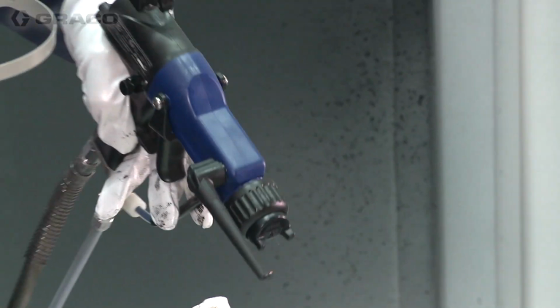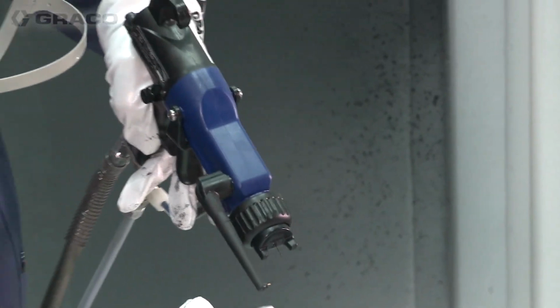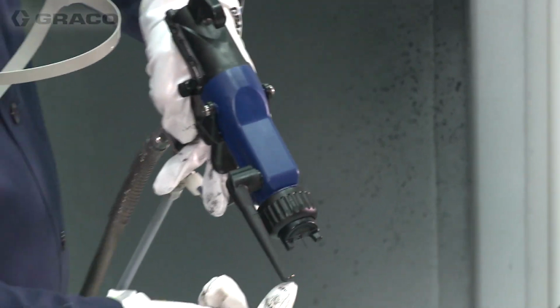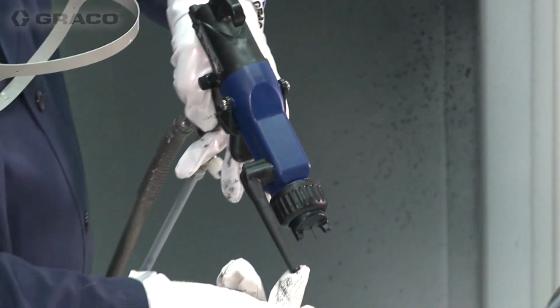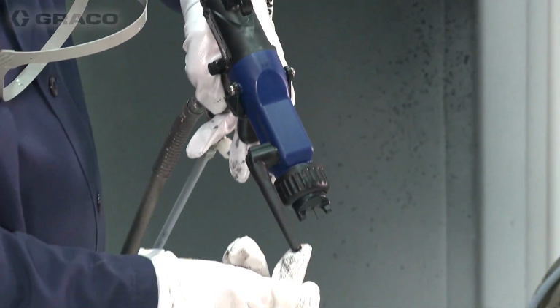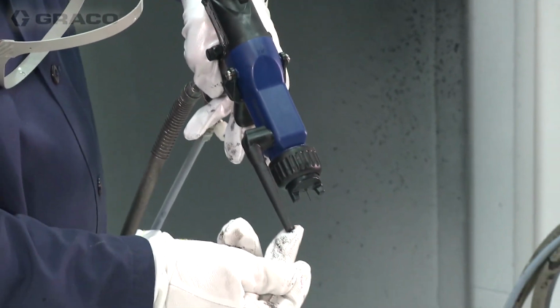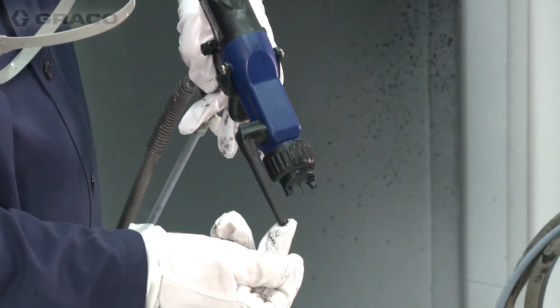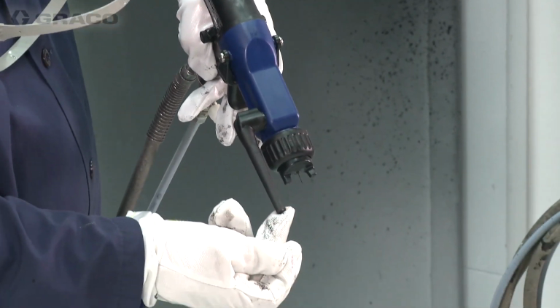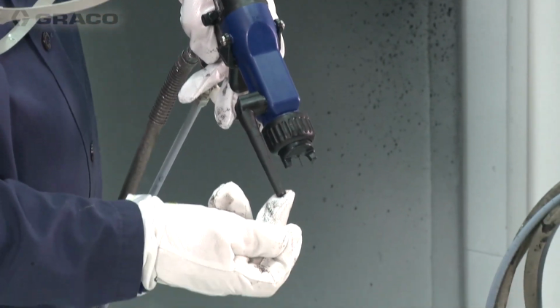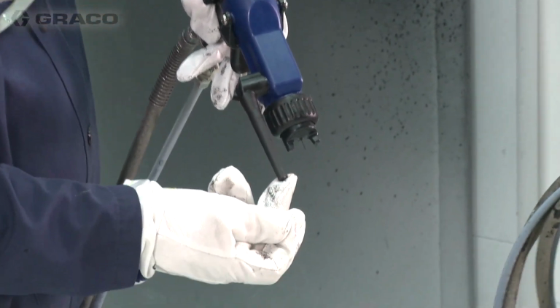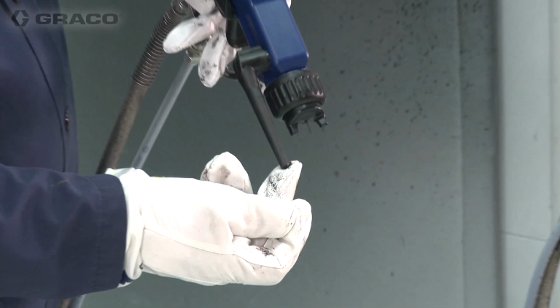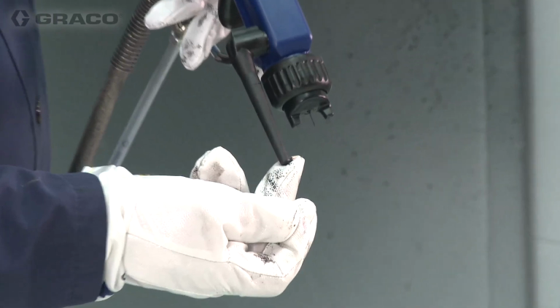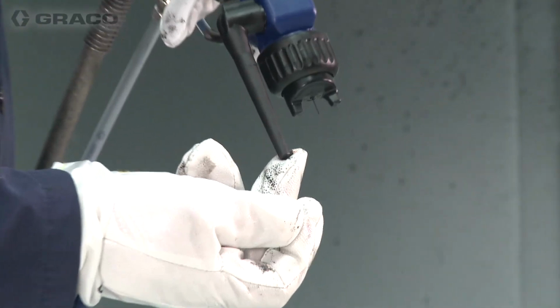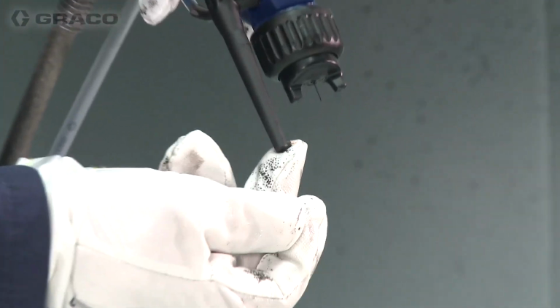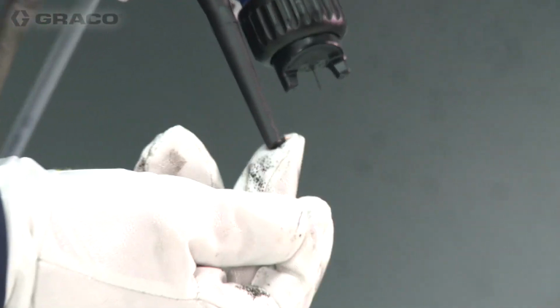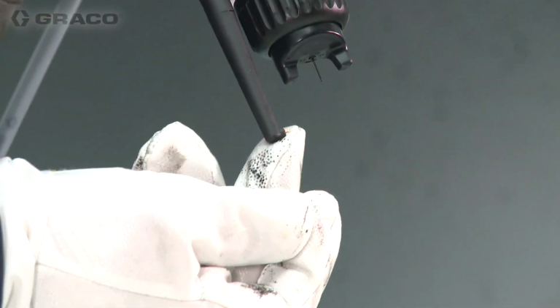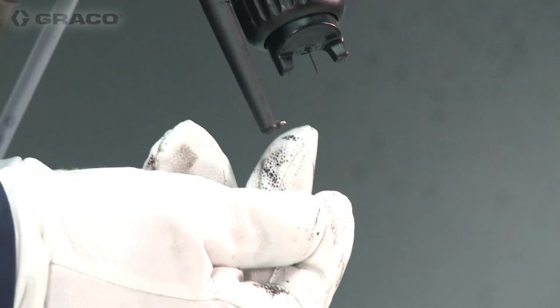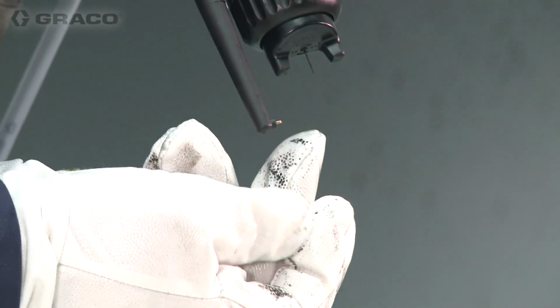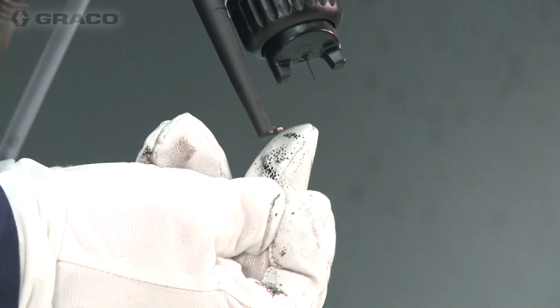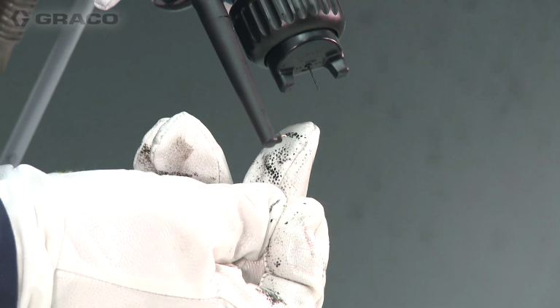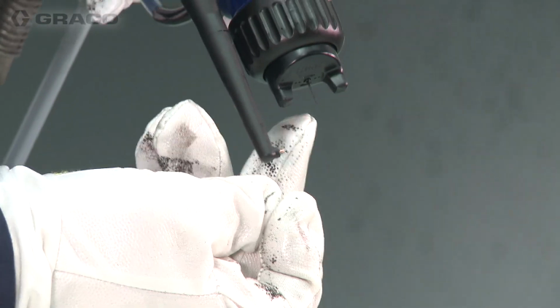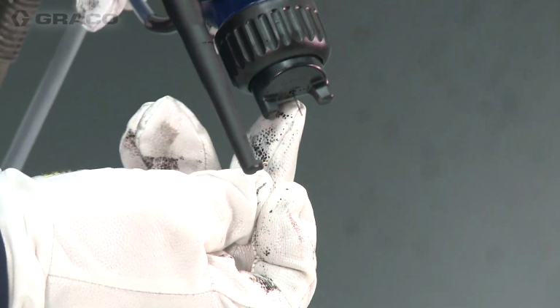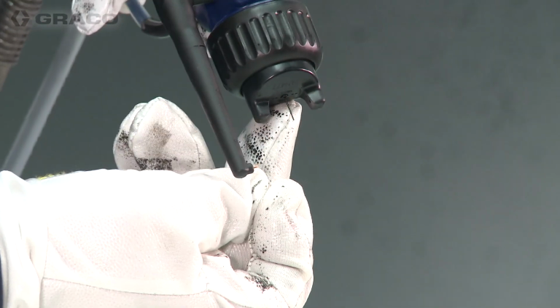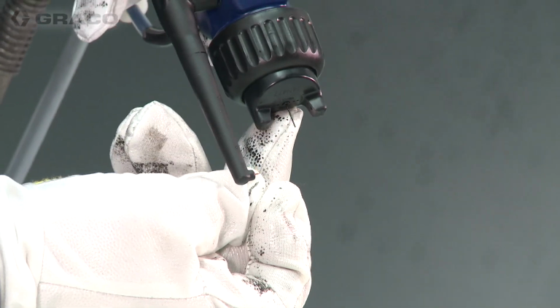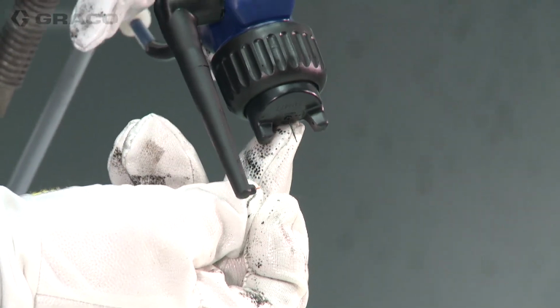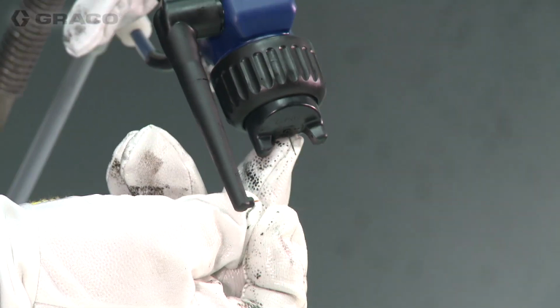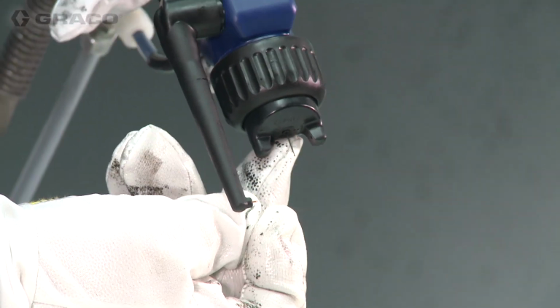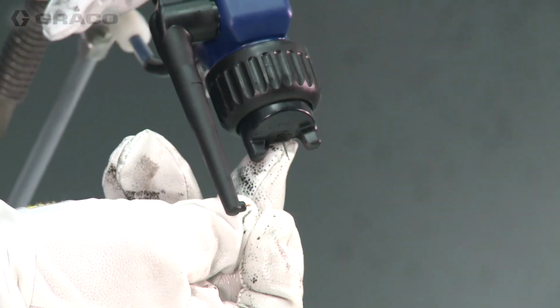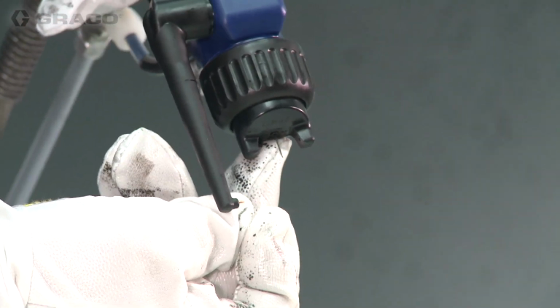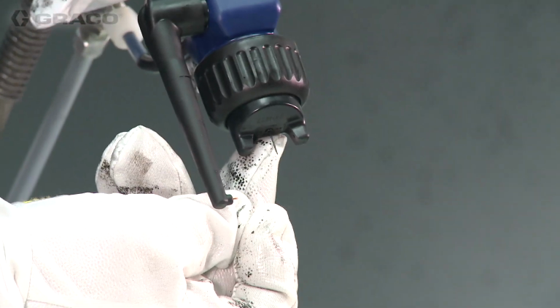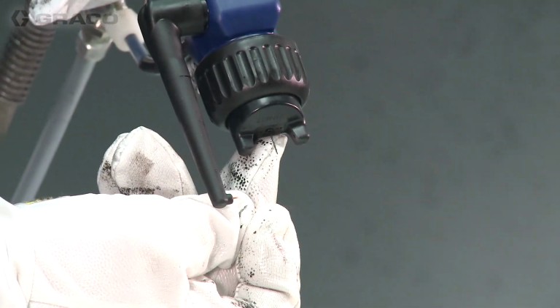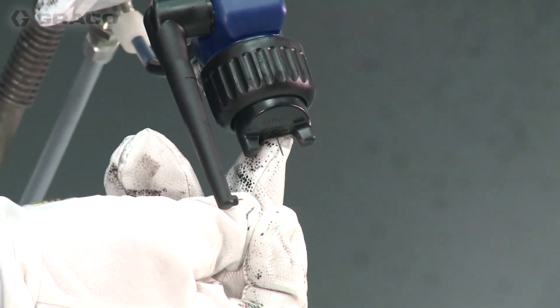The probe is our charging point and the gun fluid is our ground.